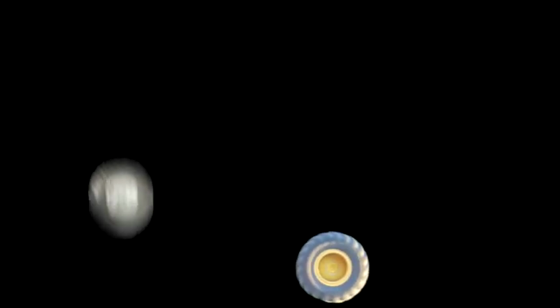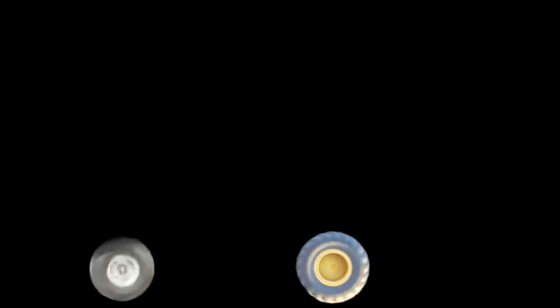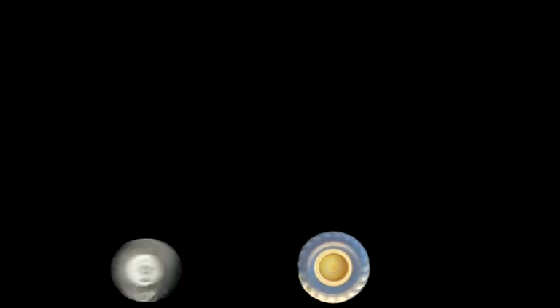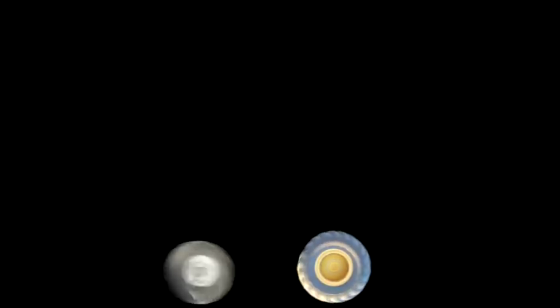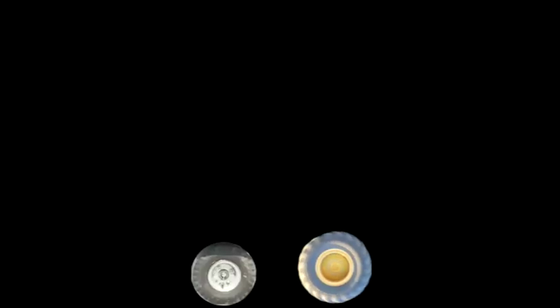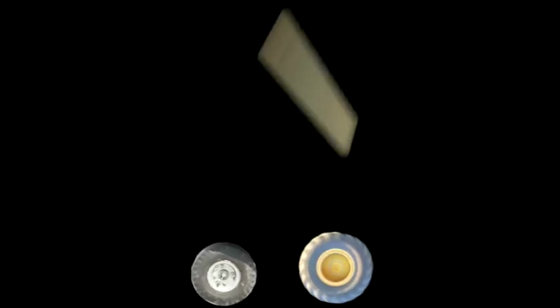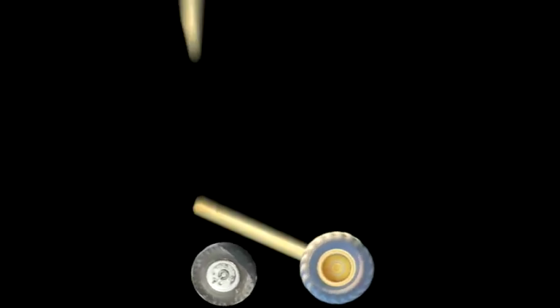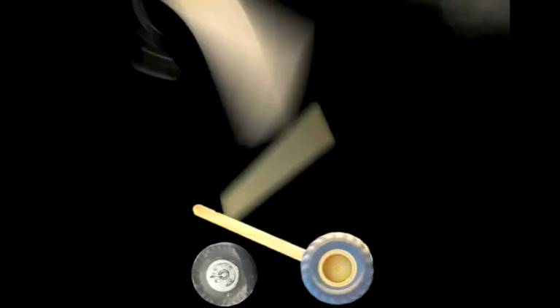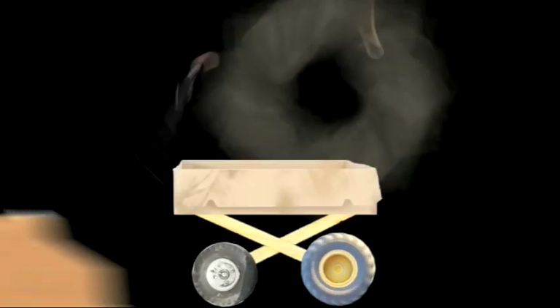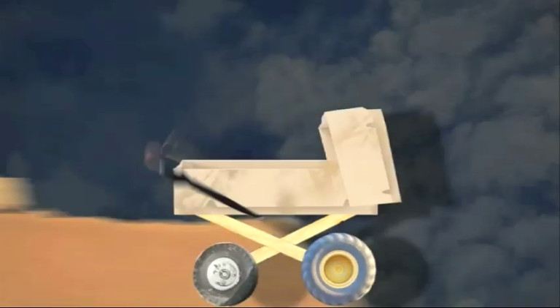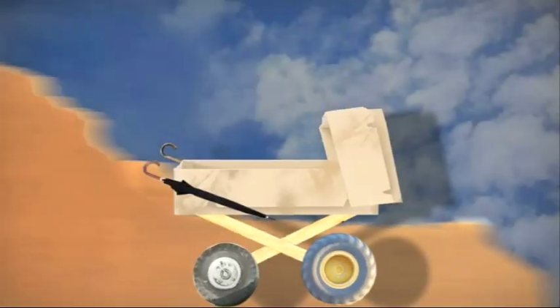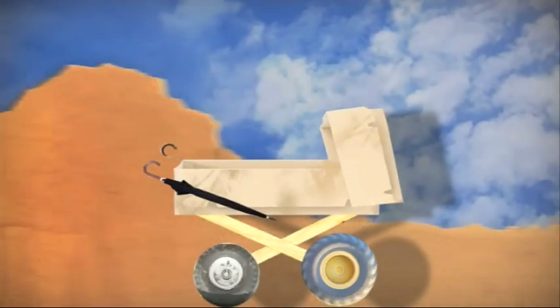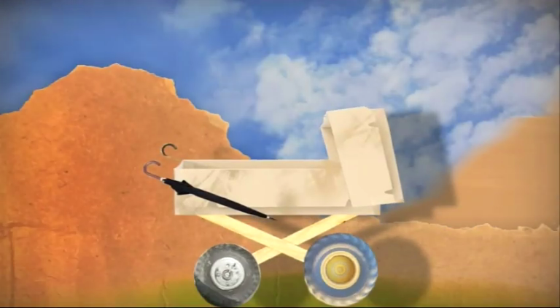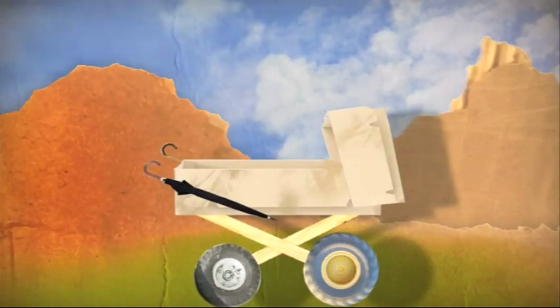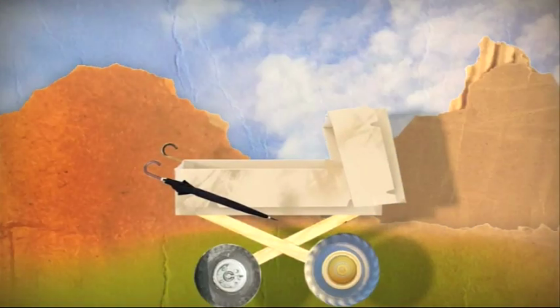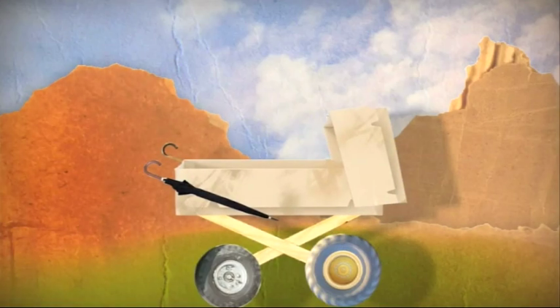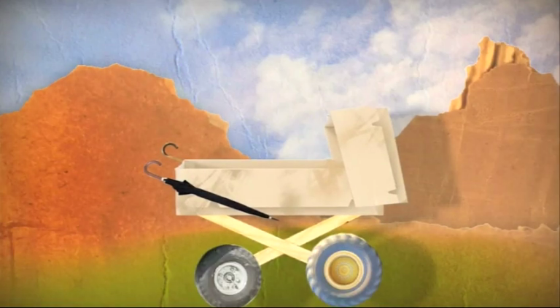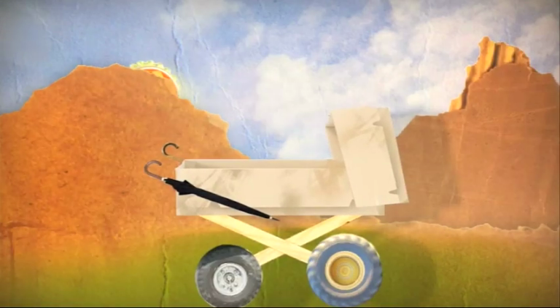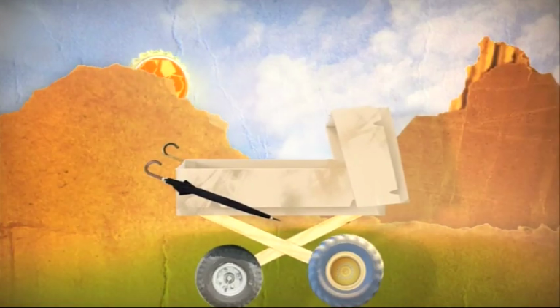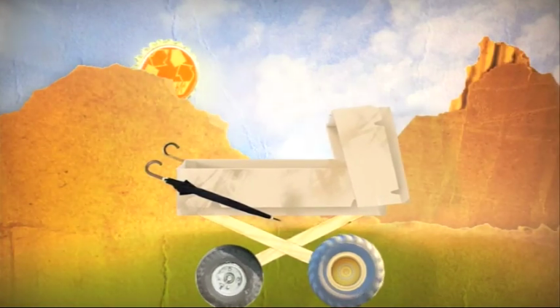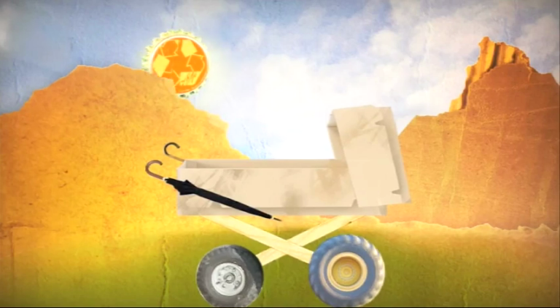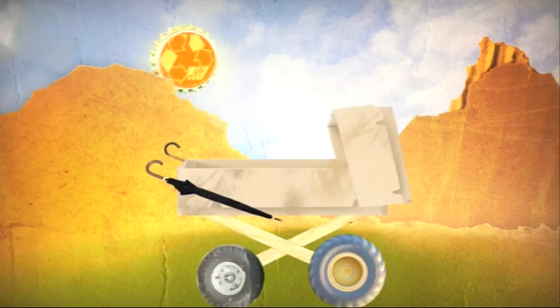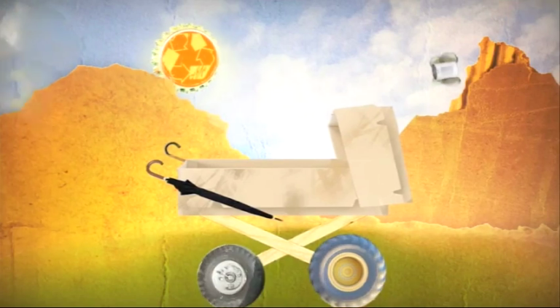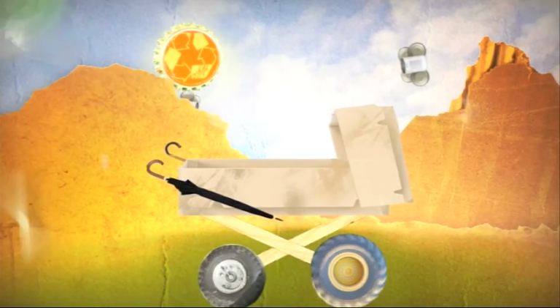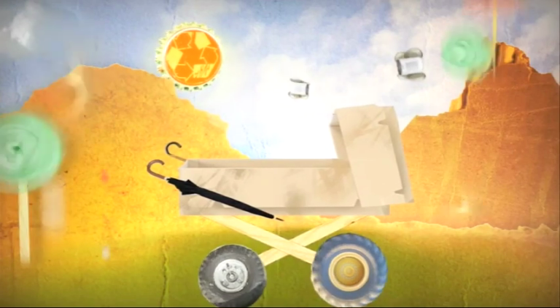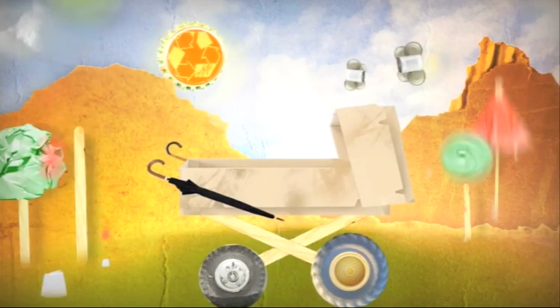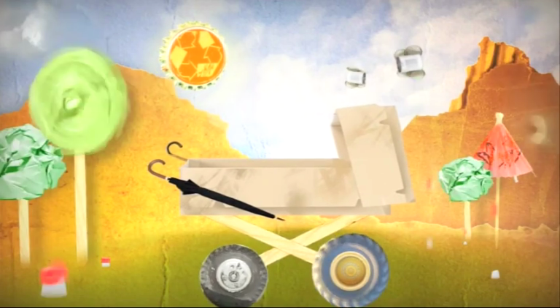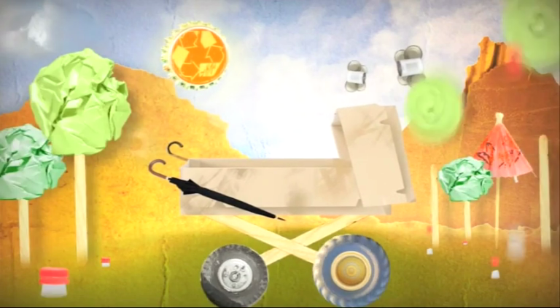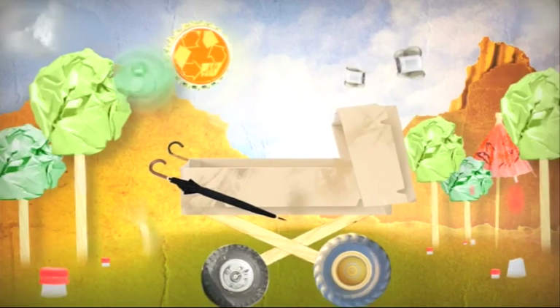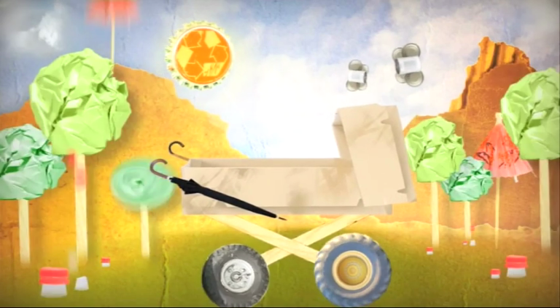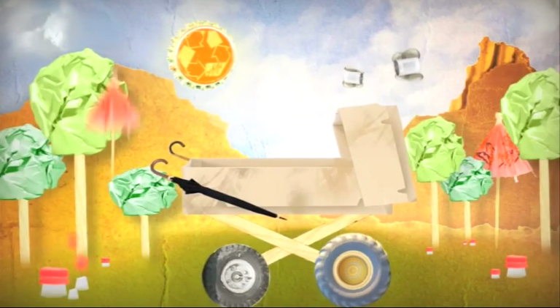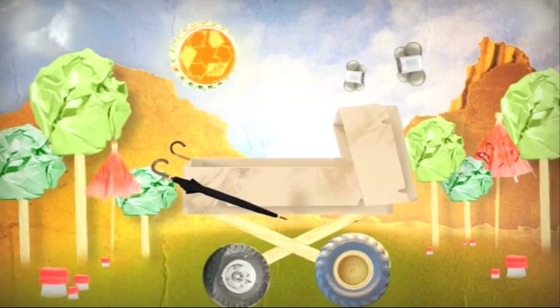By being creative with the simplest of things, fun art can be born. Plus, you can take good care of our planet.